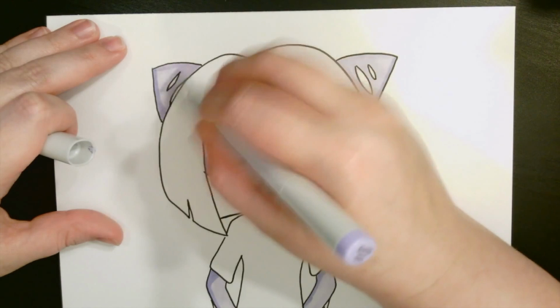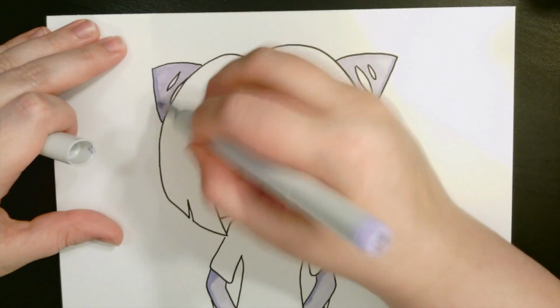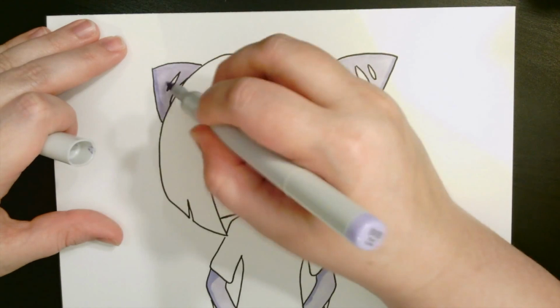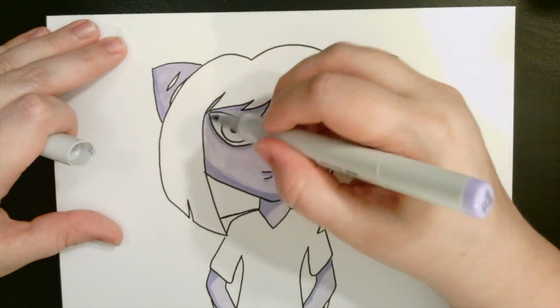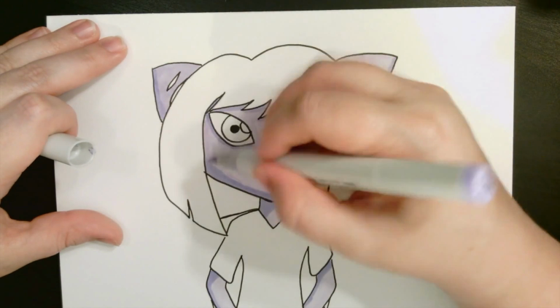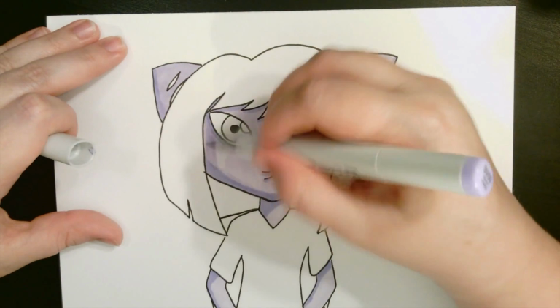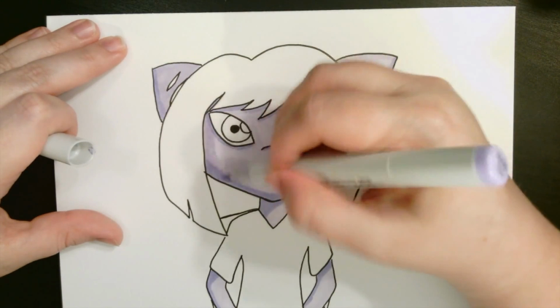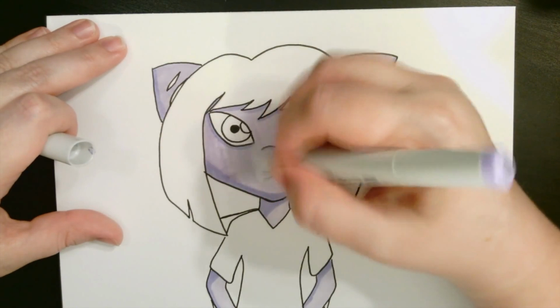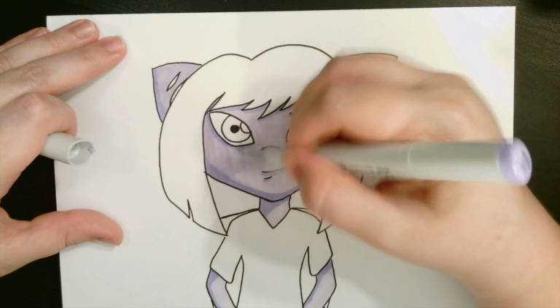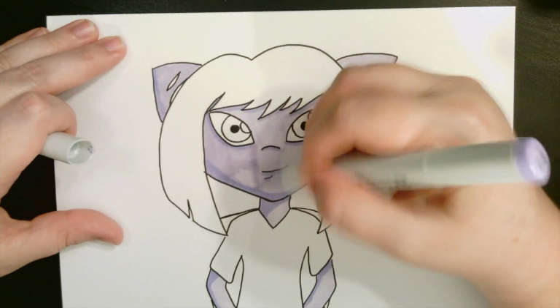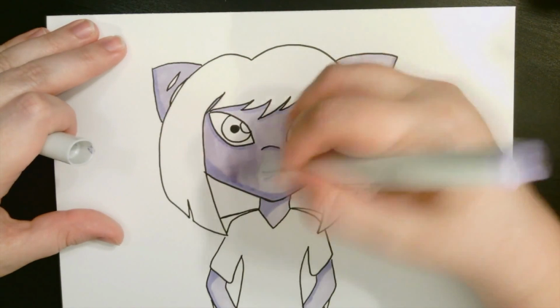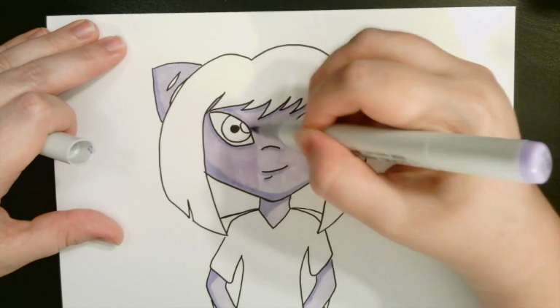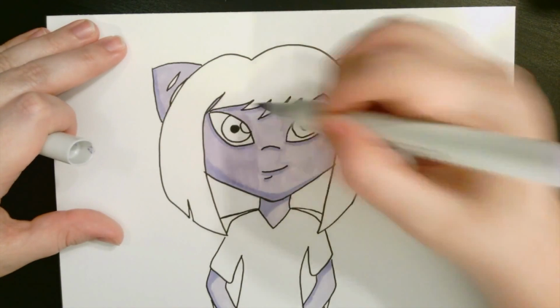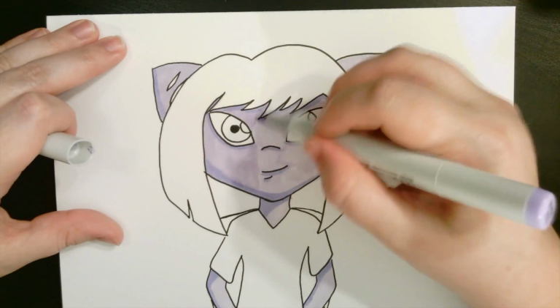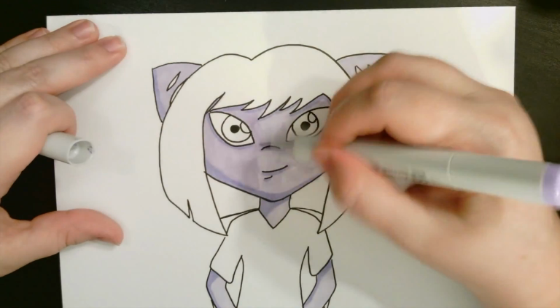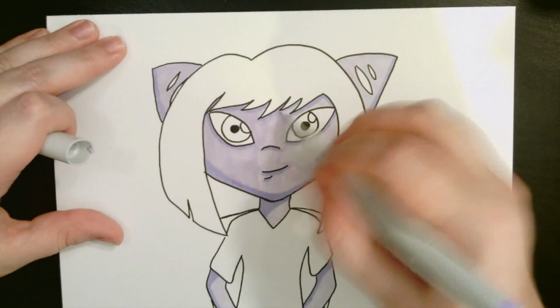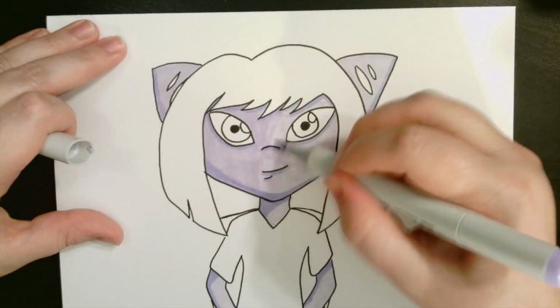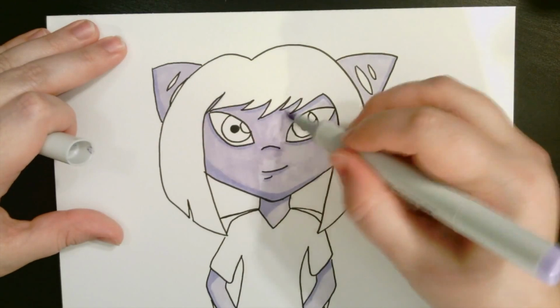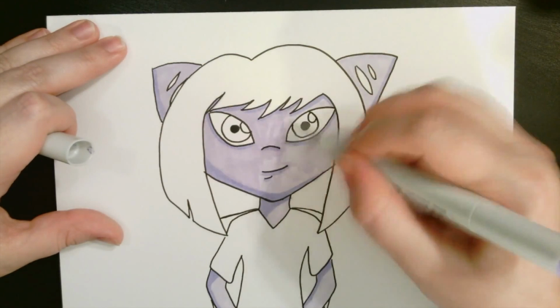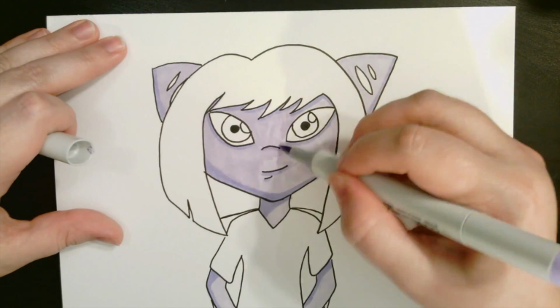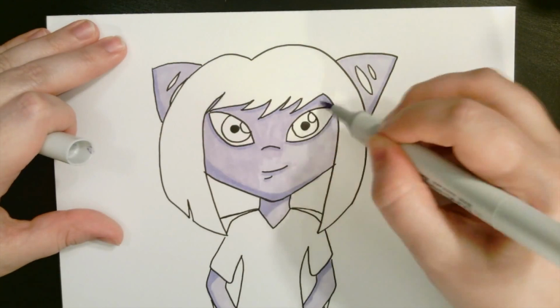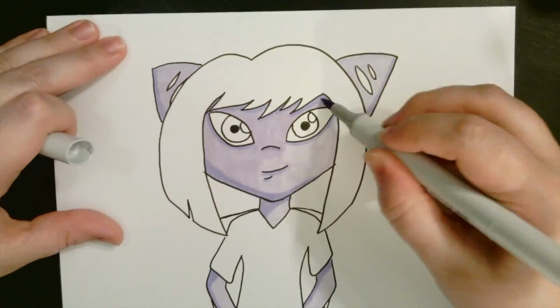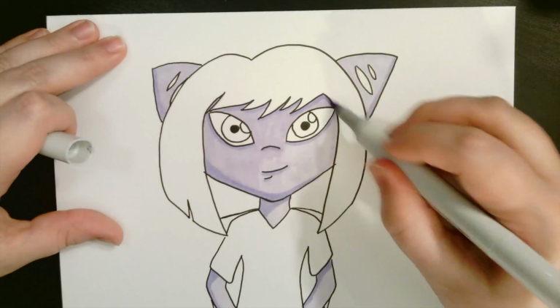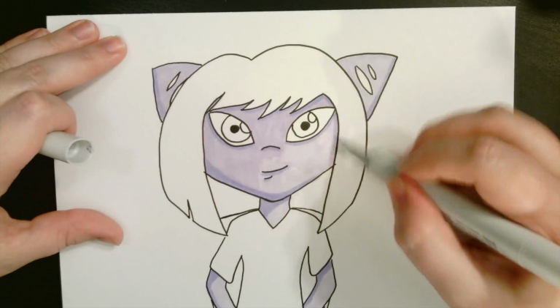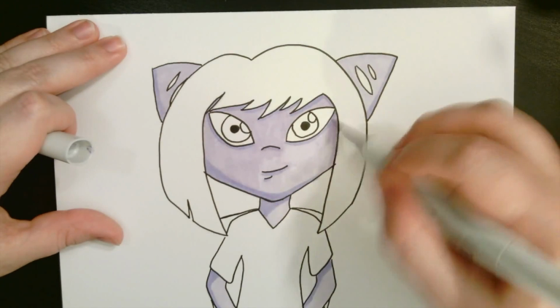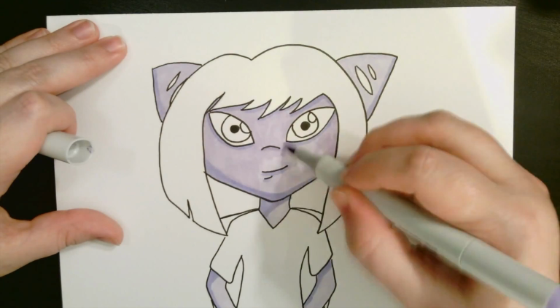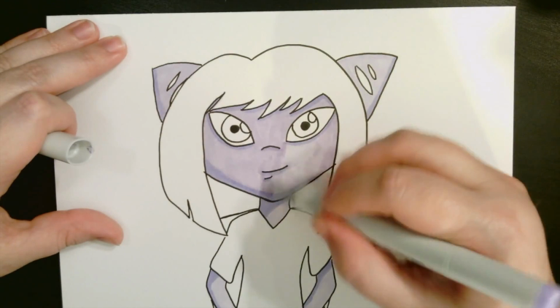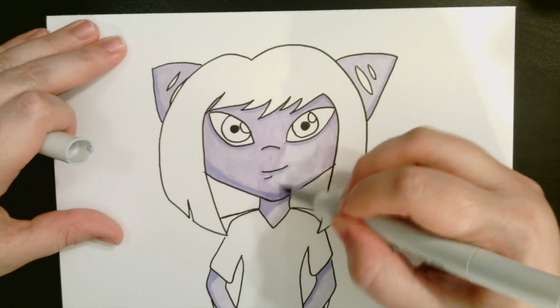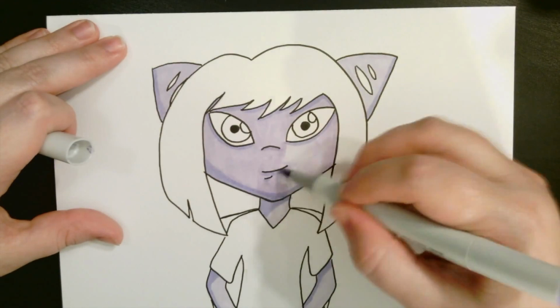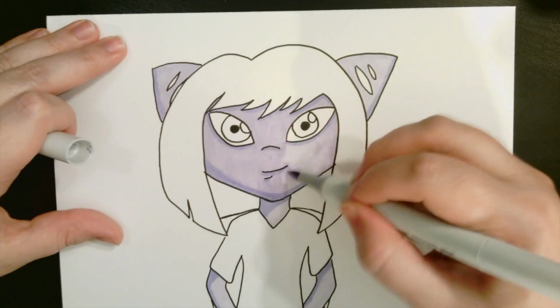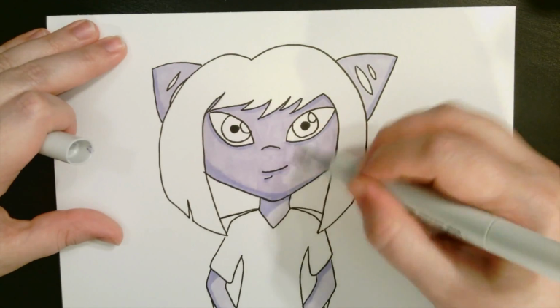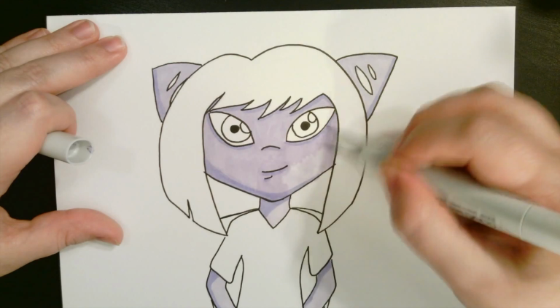I chose to make Kyra's skin a purple-blue color, adding shadows on the sides facing away from the light.